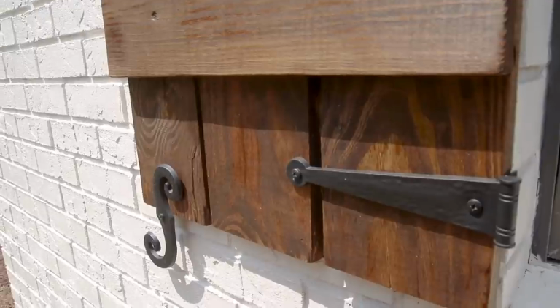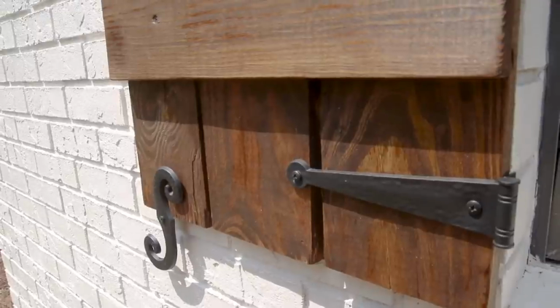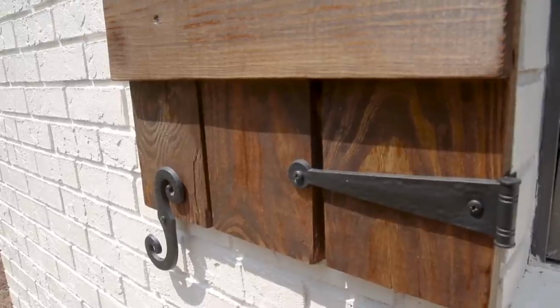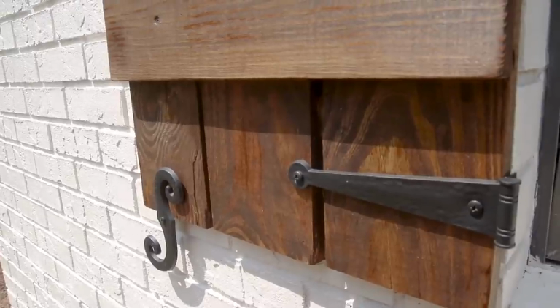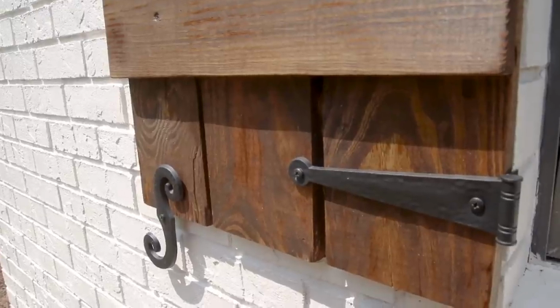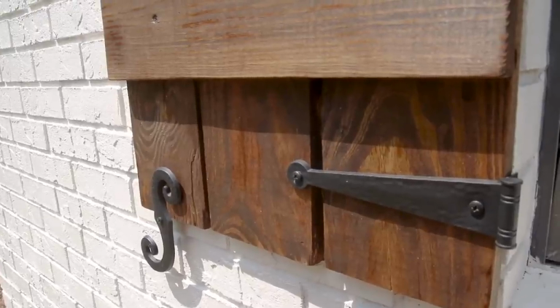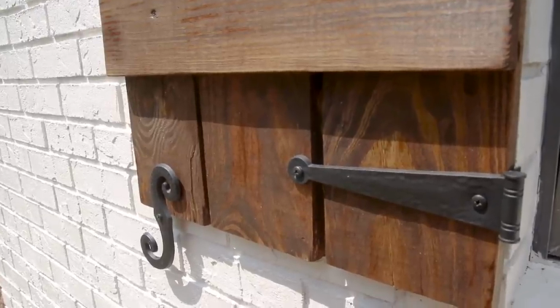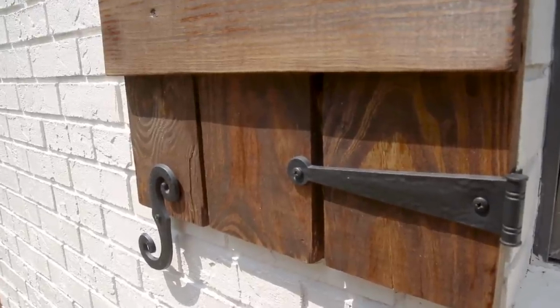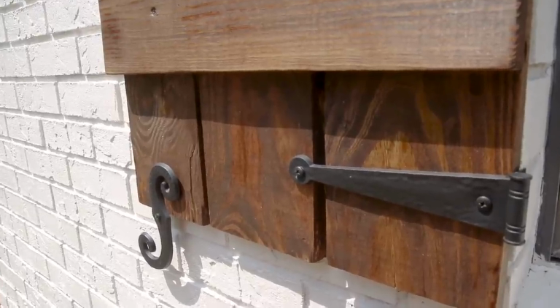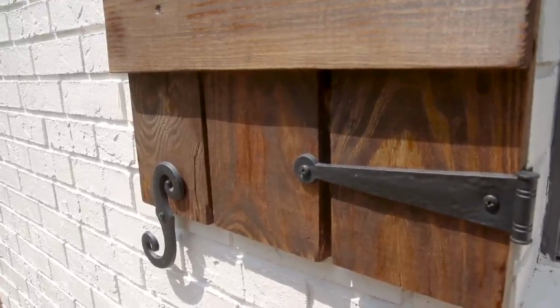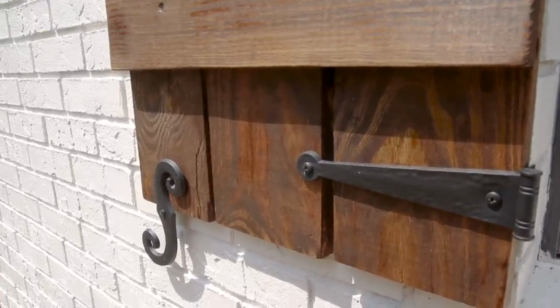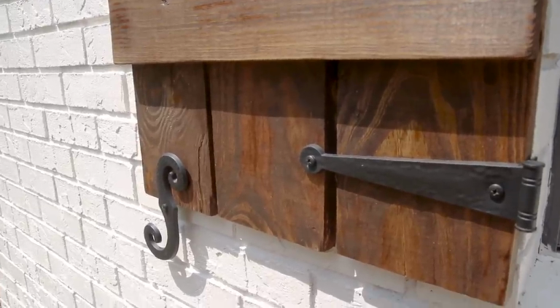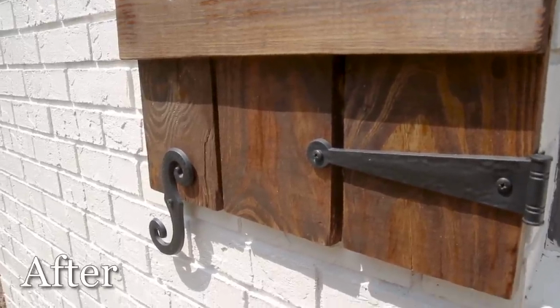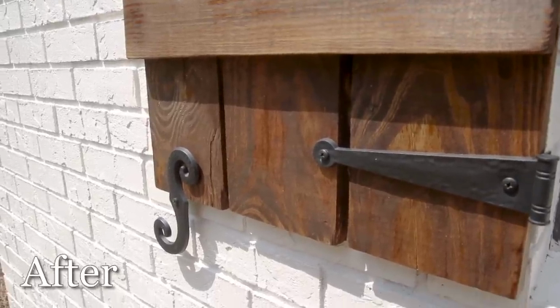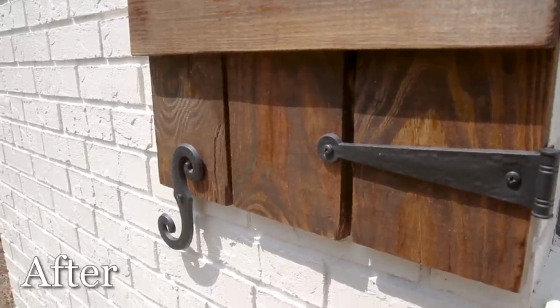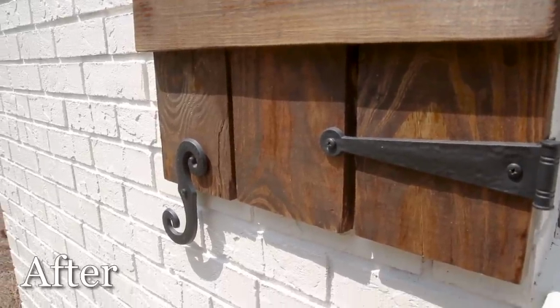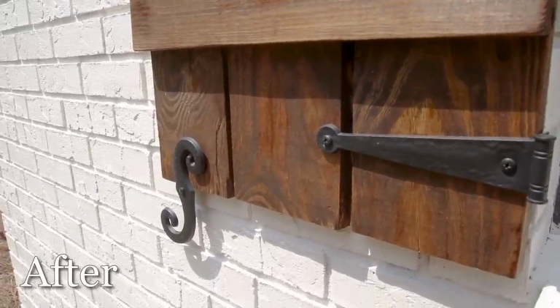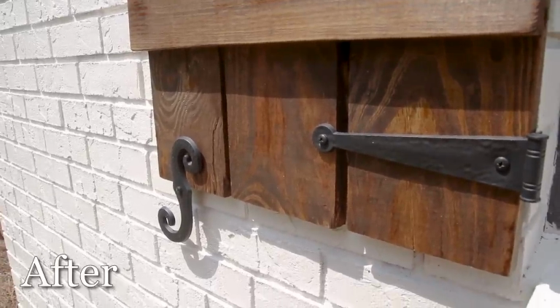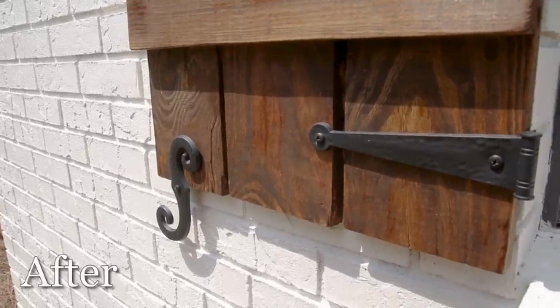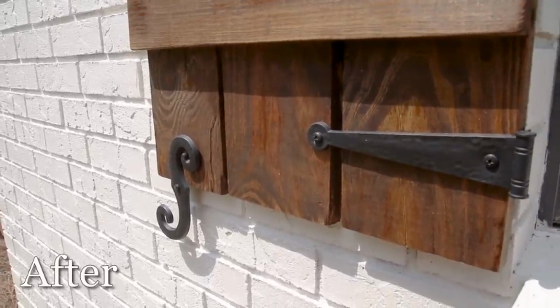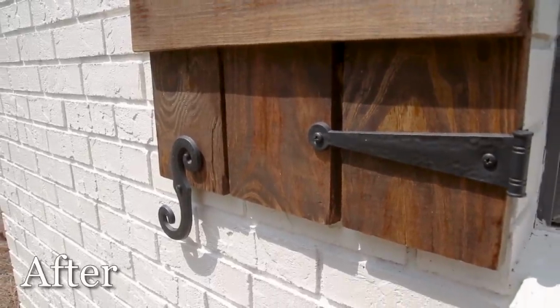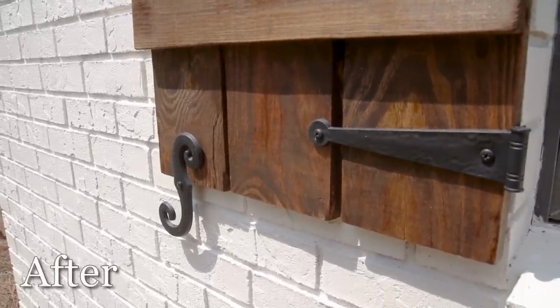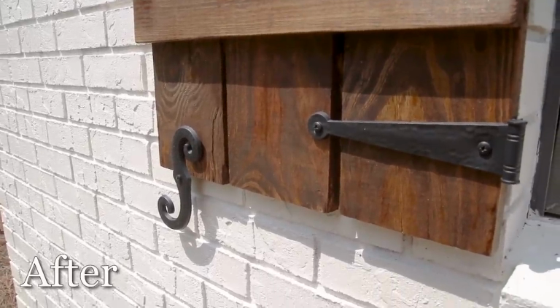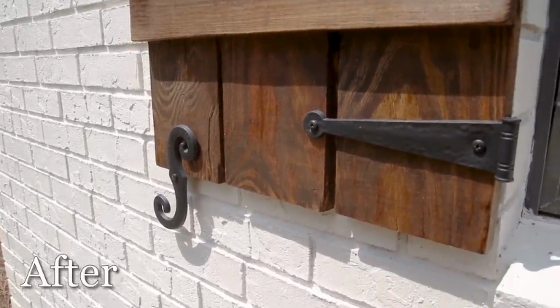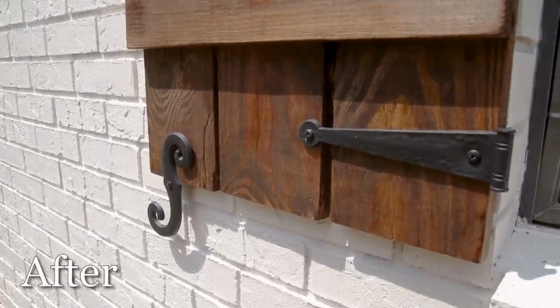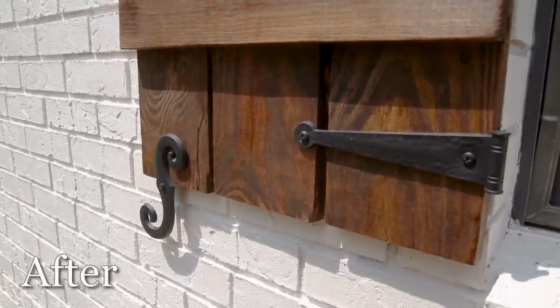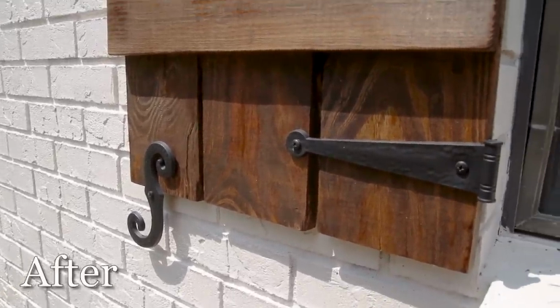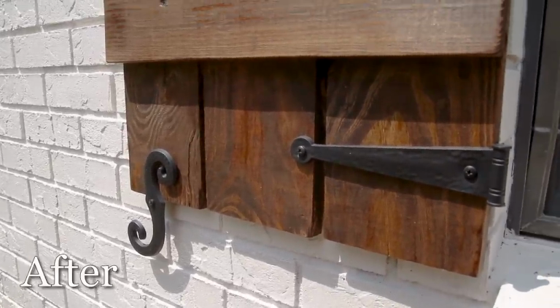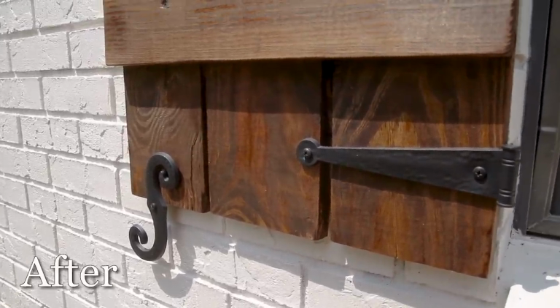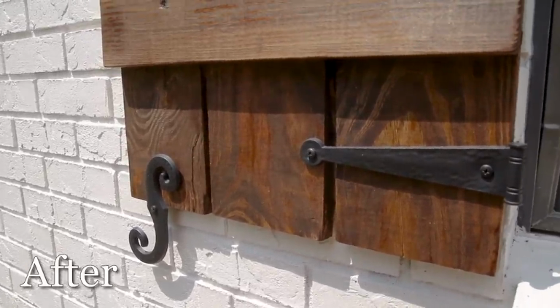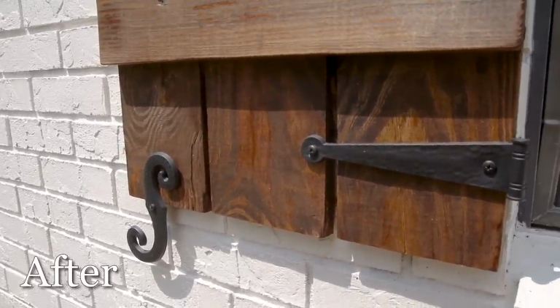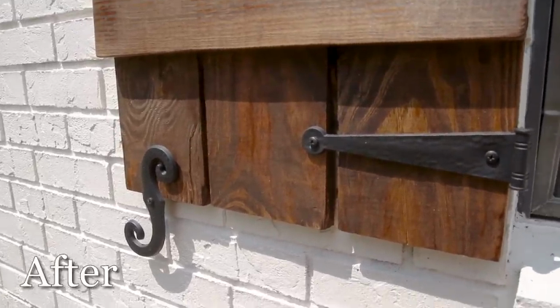It turned out great! I dressed it up with a little bit of hardware and I just couldn't be happier with the way these turned out.